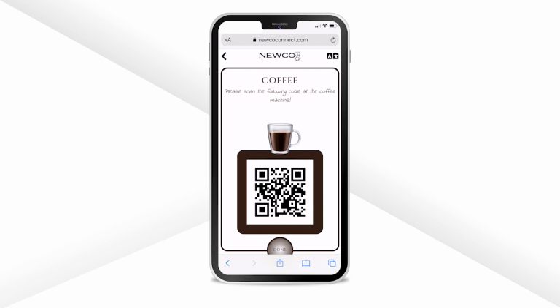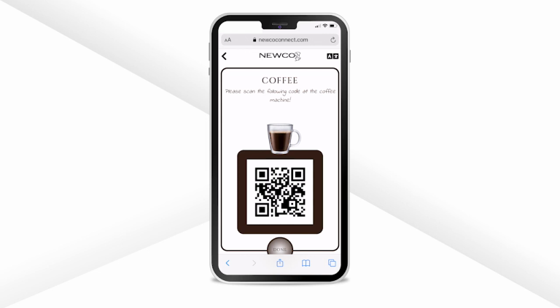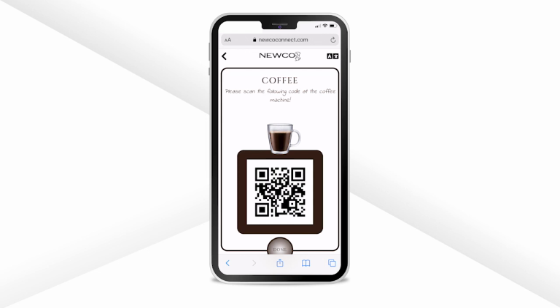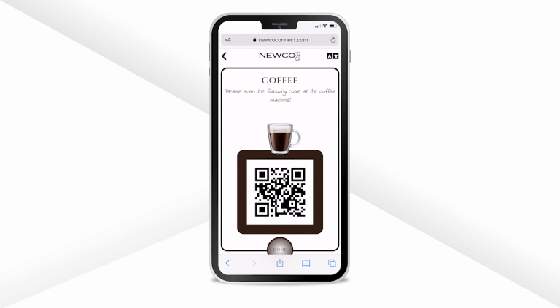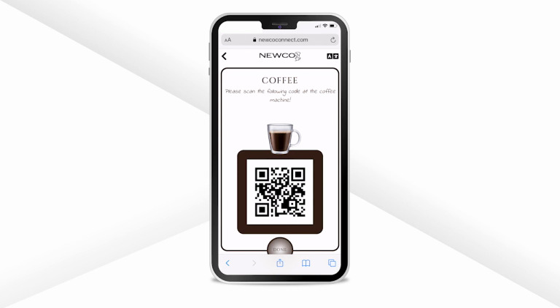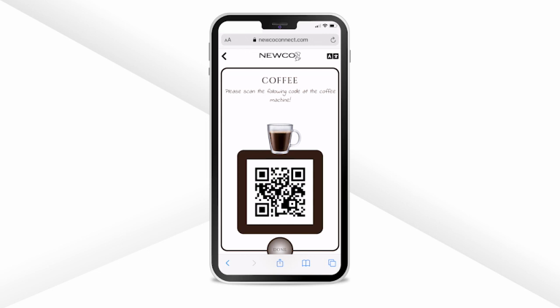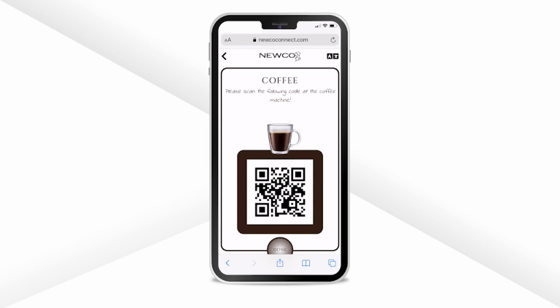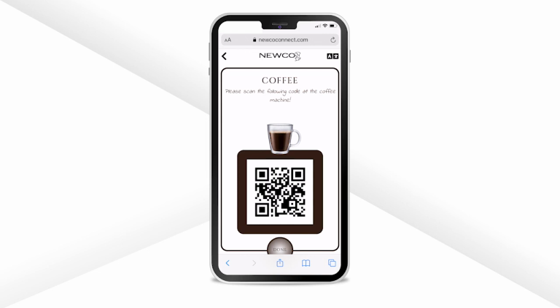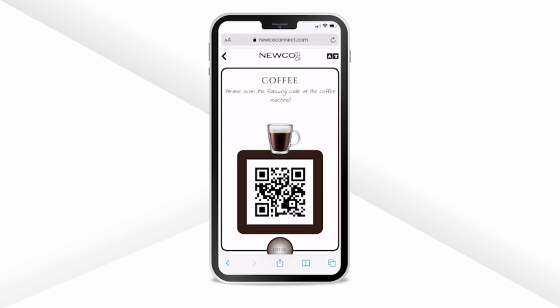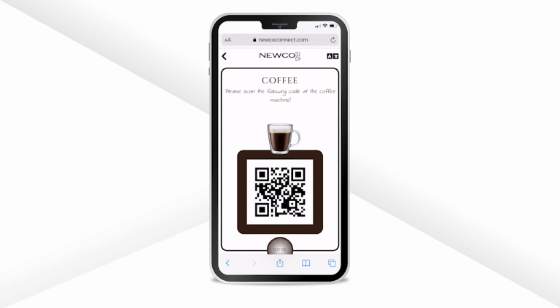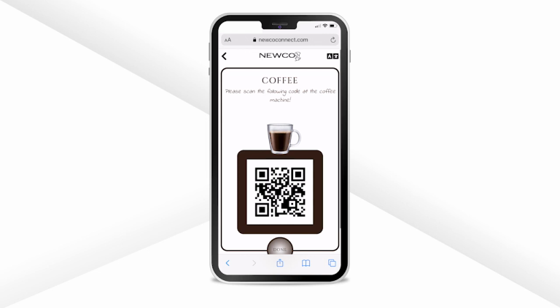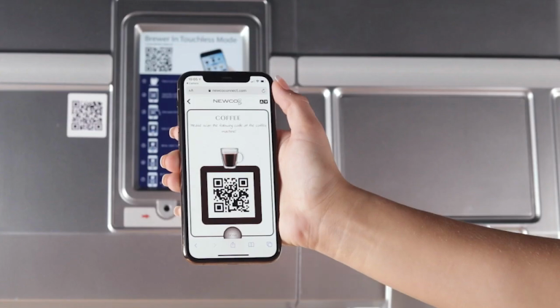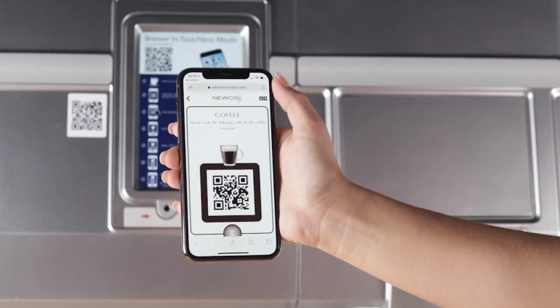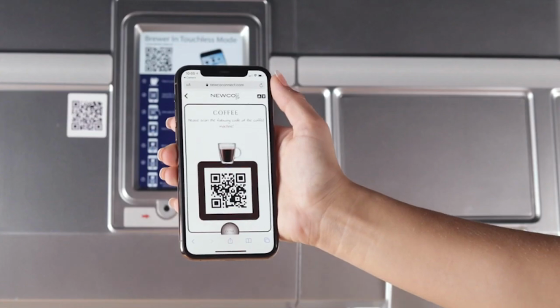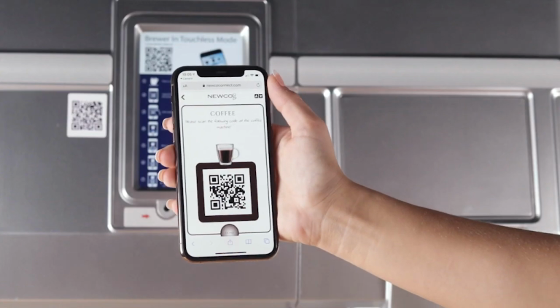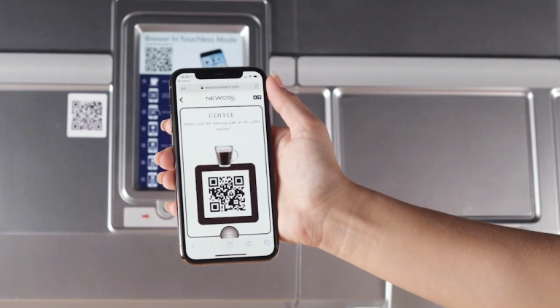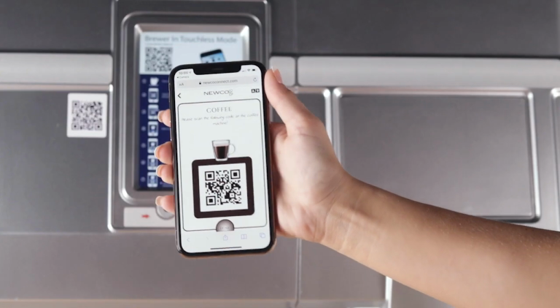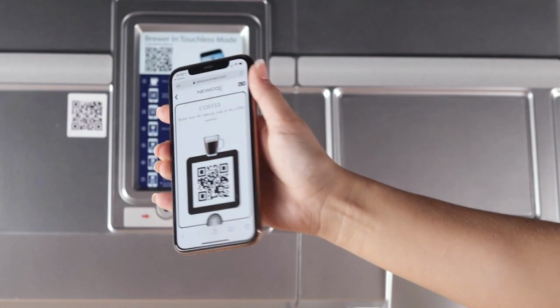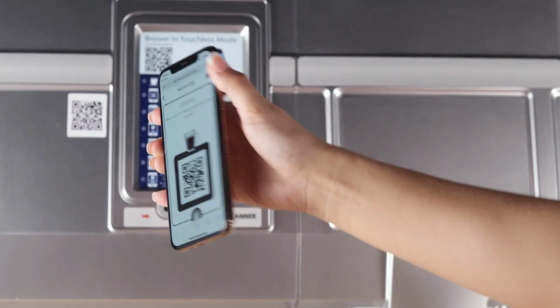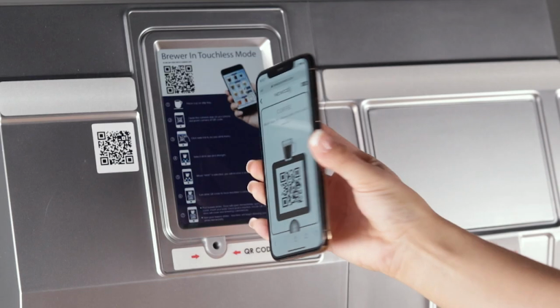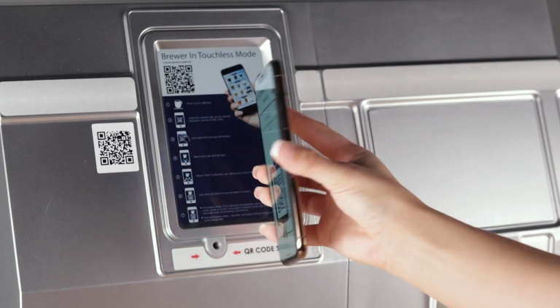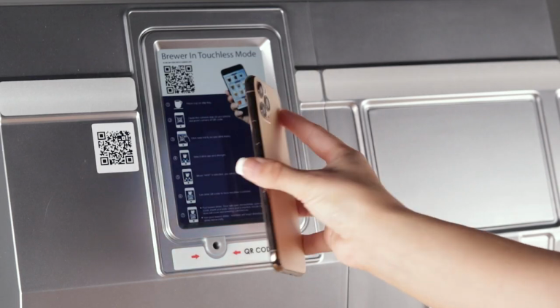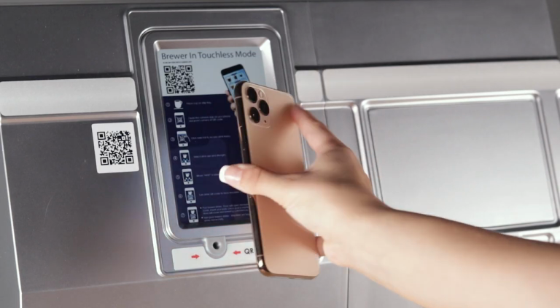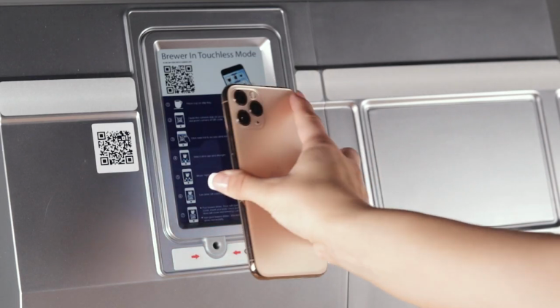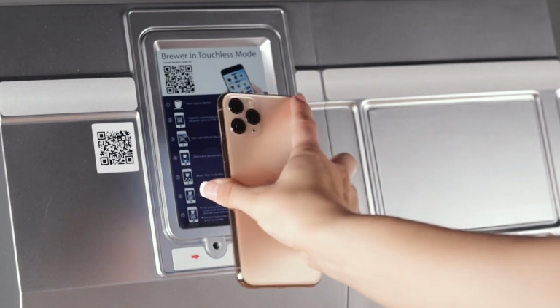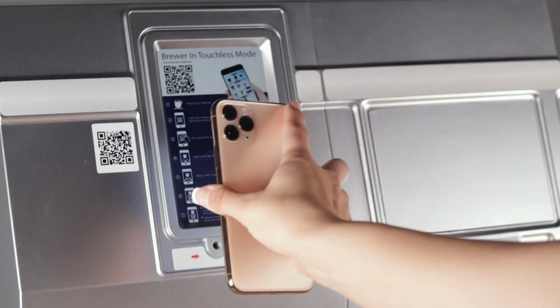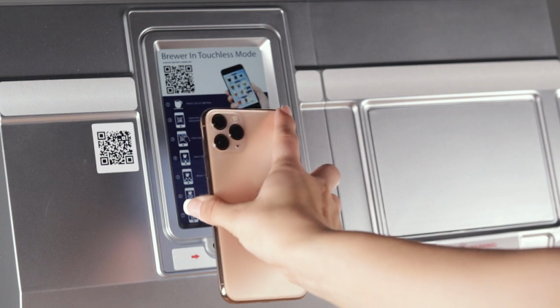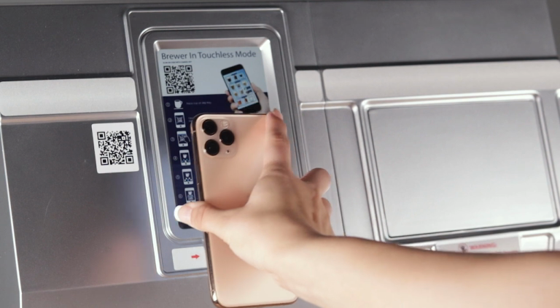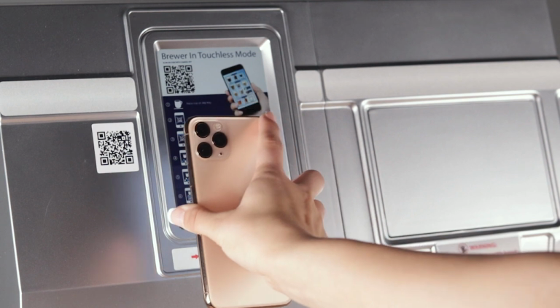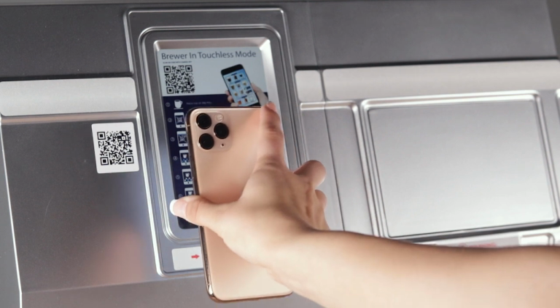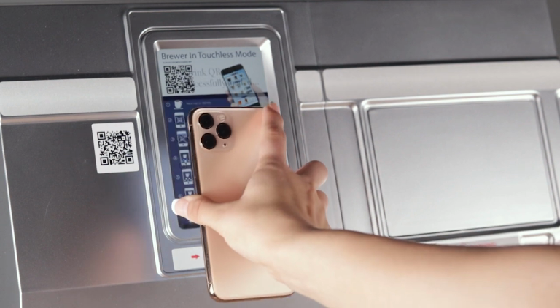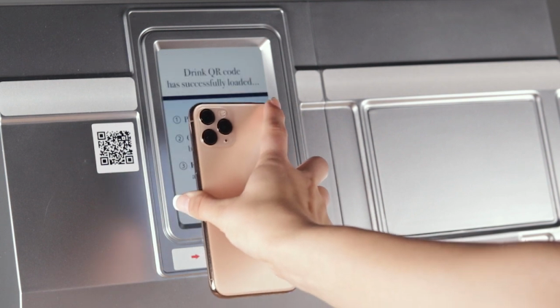You will receive a drink QR code. Turn your phone around and show the drink QR code to the scanner that's on the brewer.